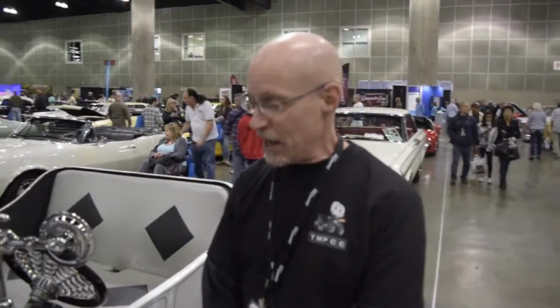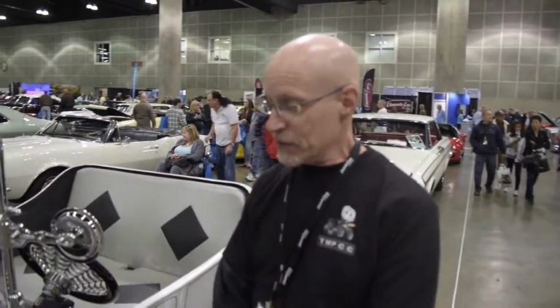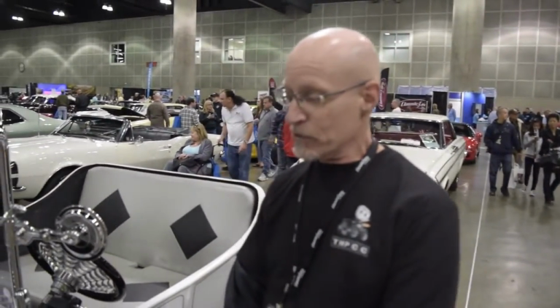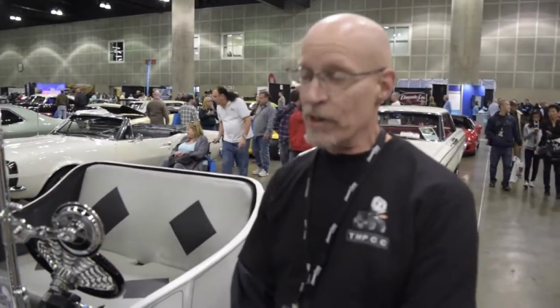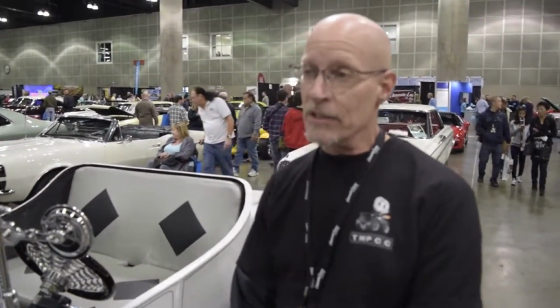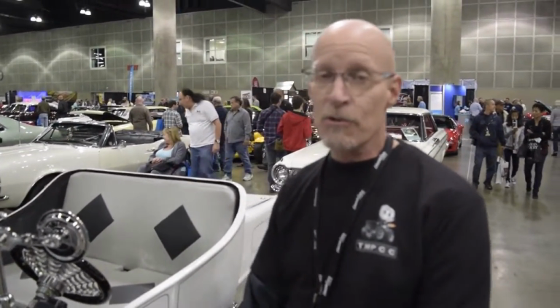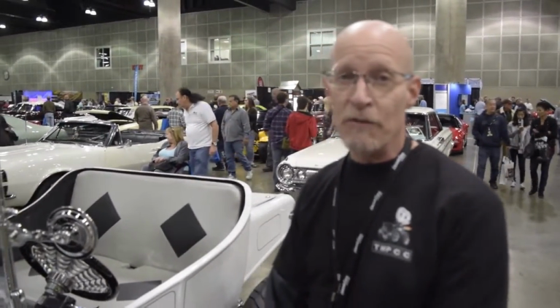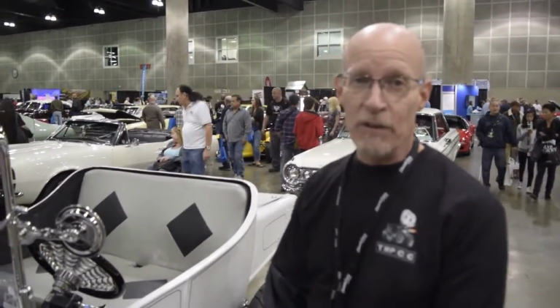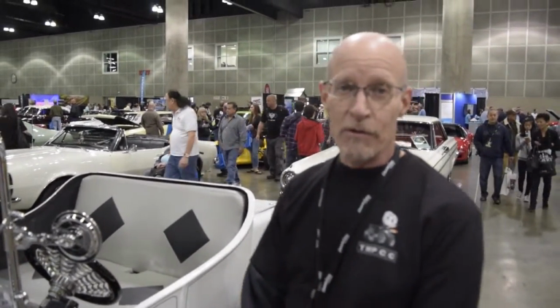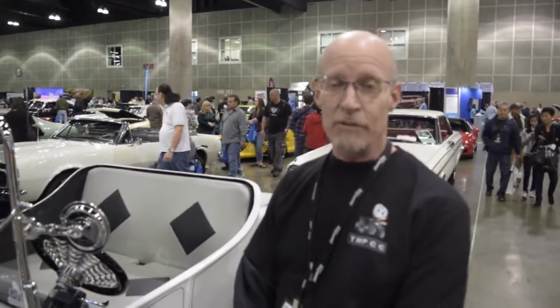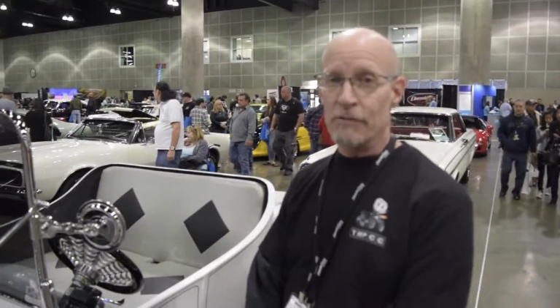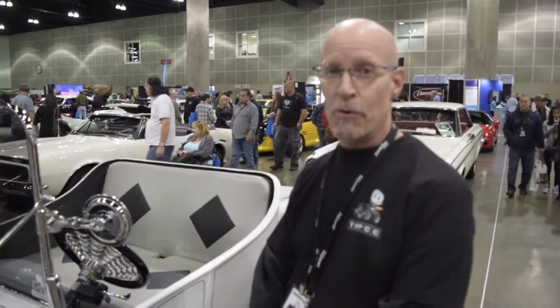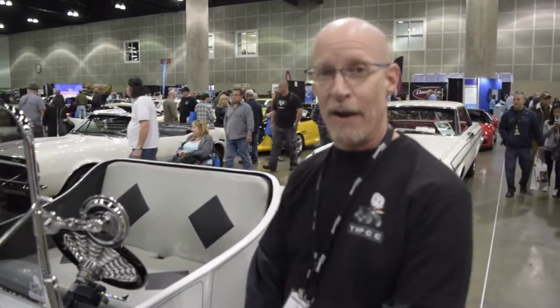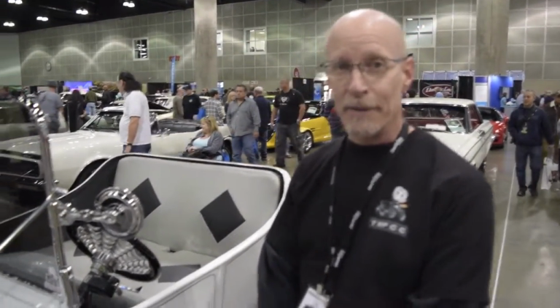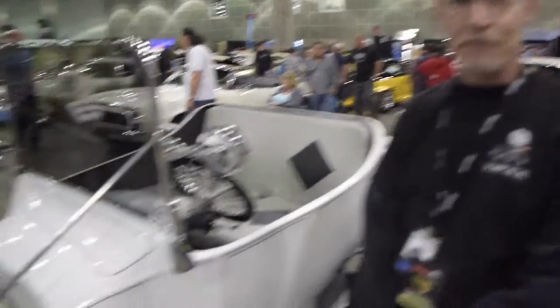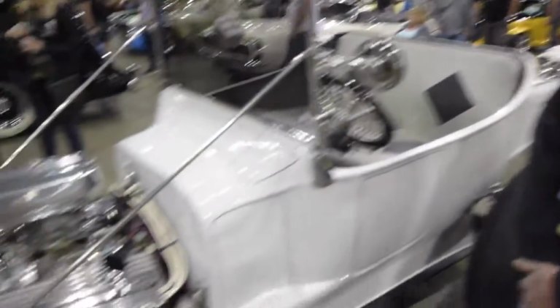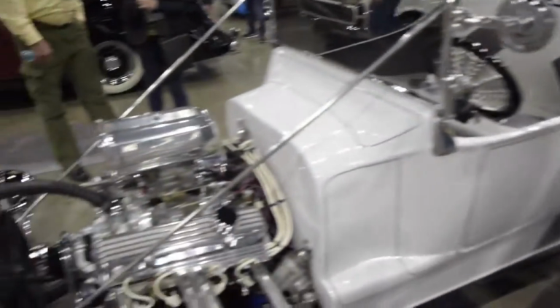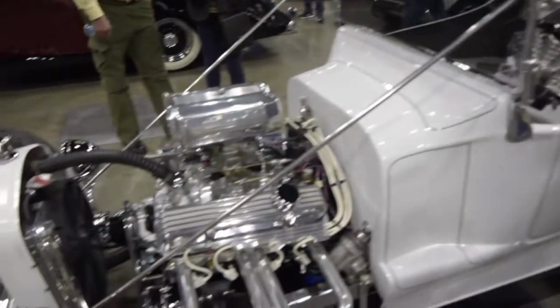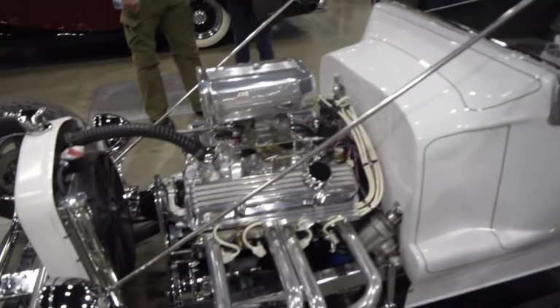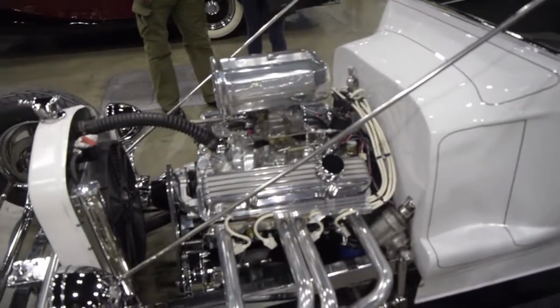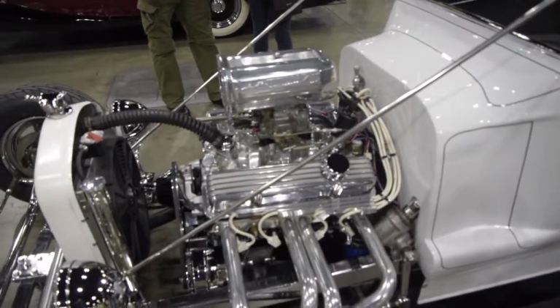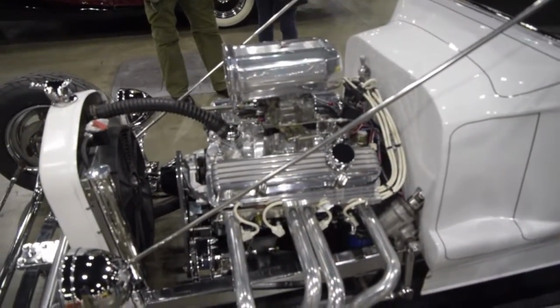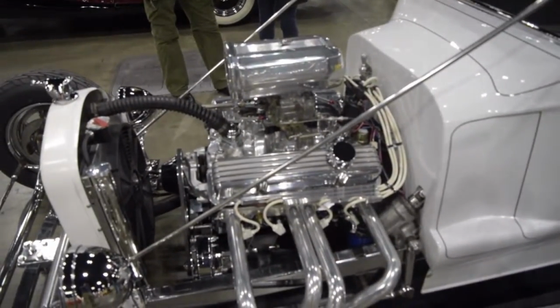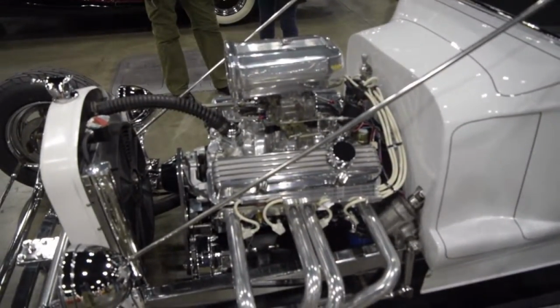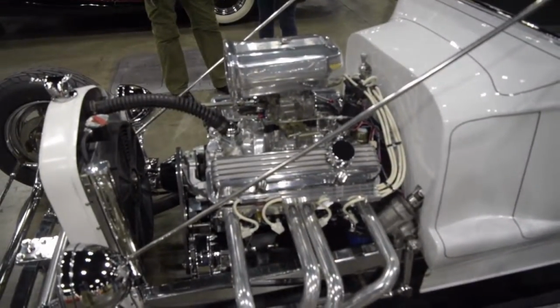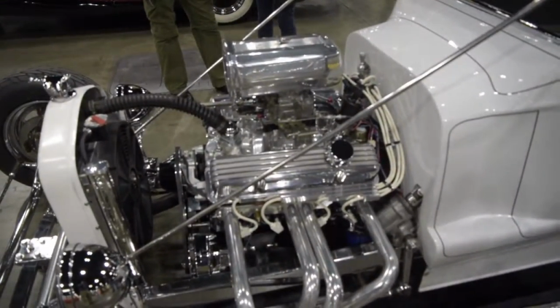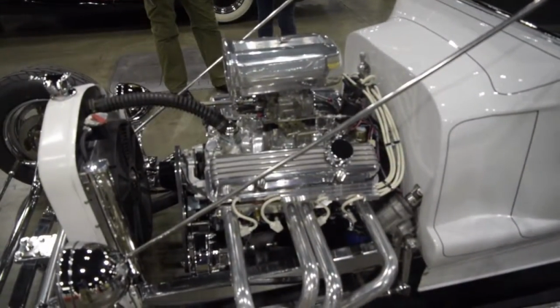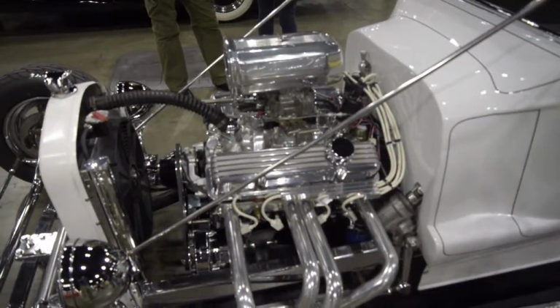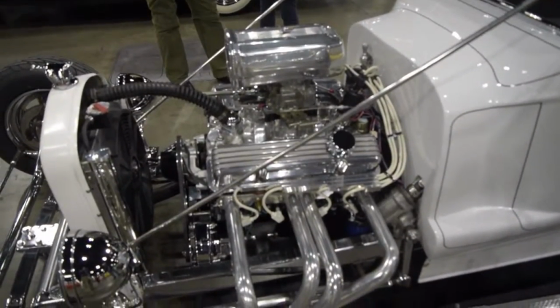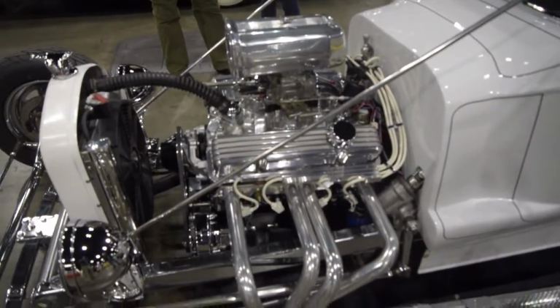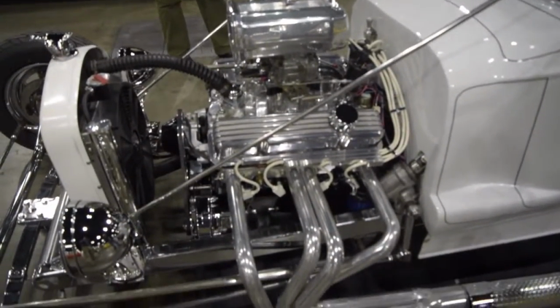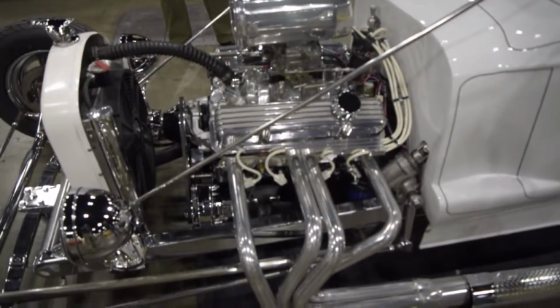And this one's running a new 350 motor at 300 horsepower. A 350 Chevy? Yeah, small block Chevy 350.